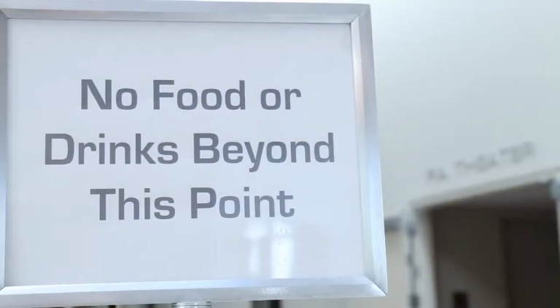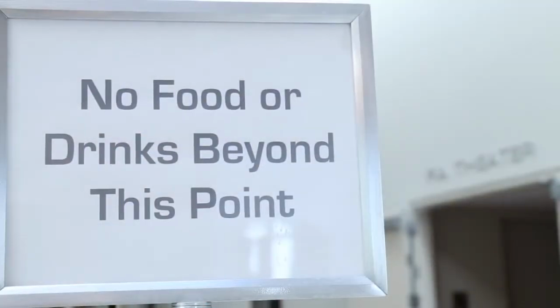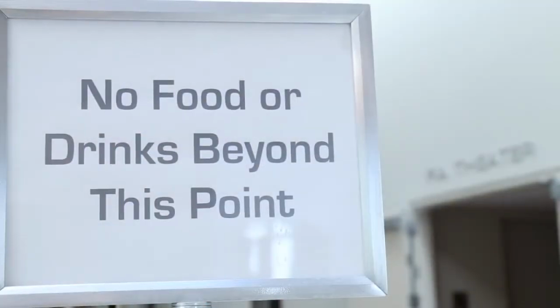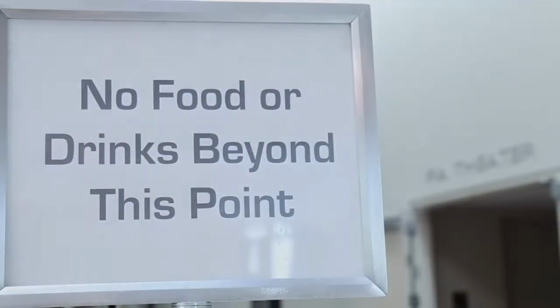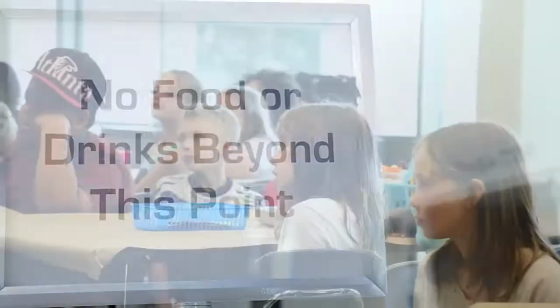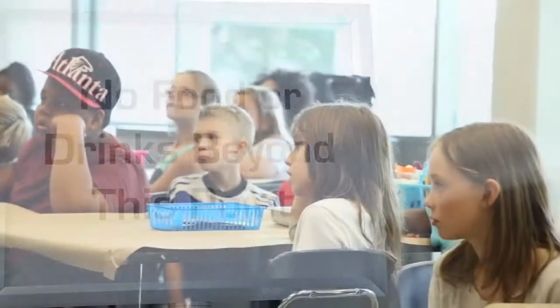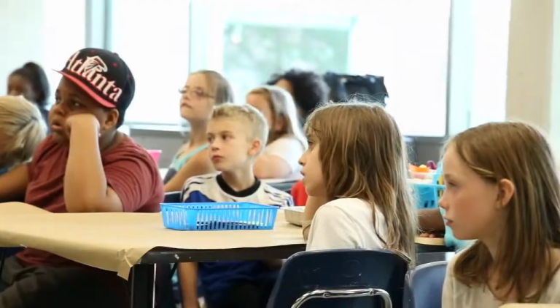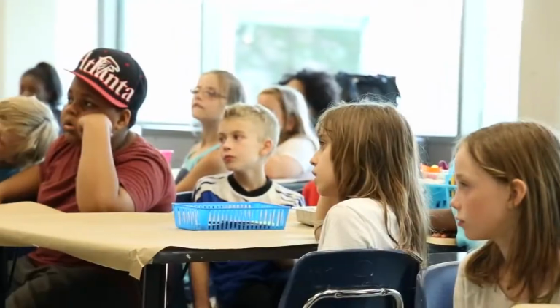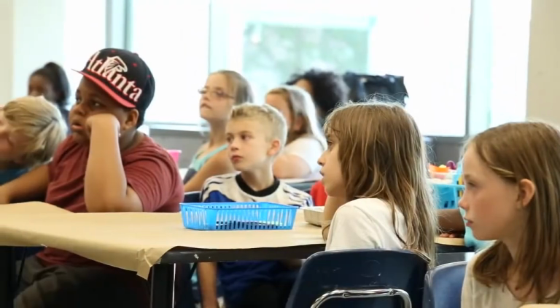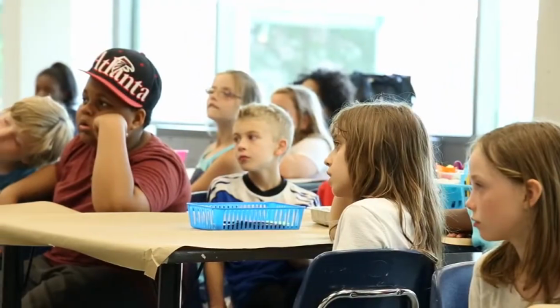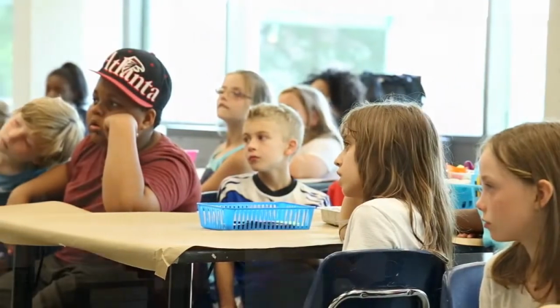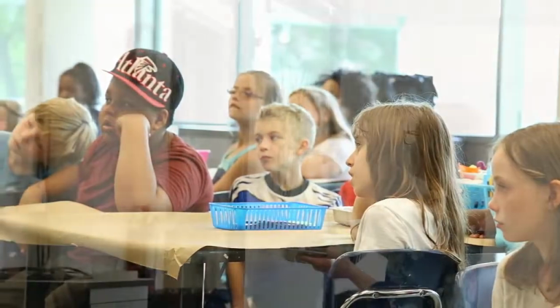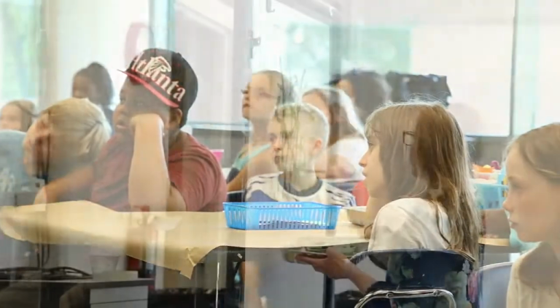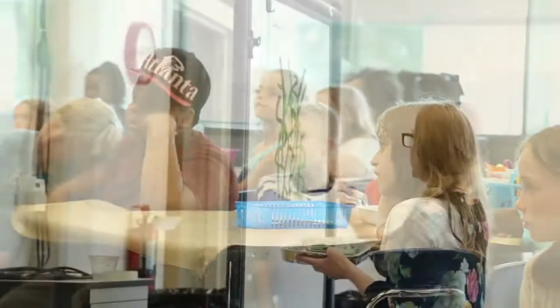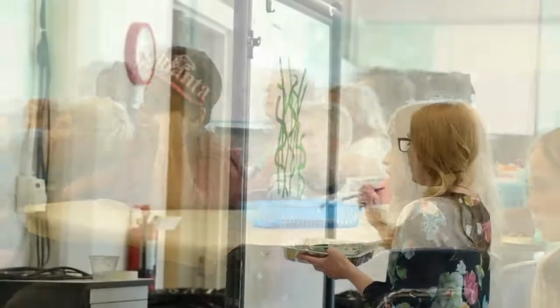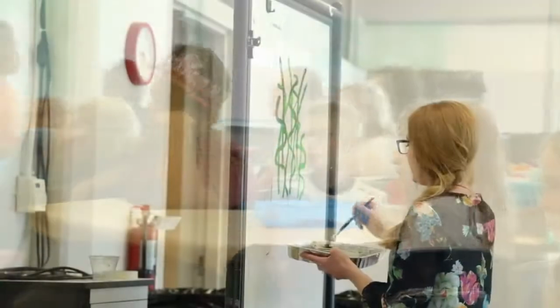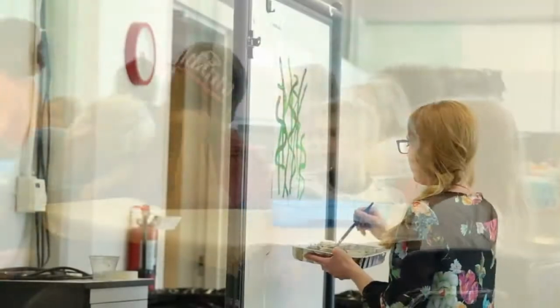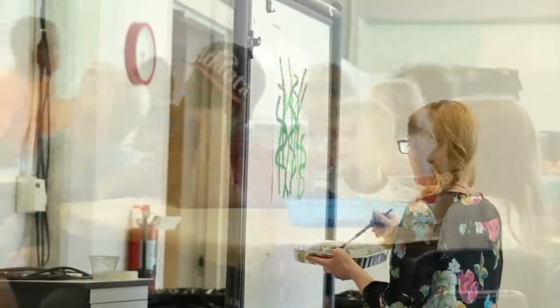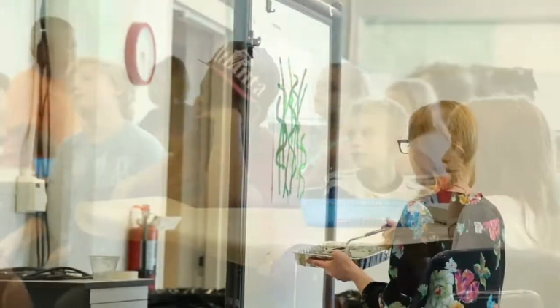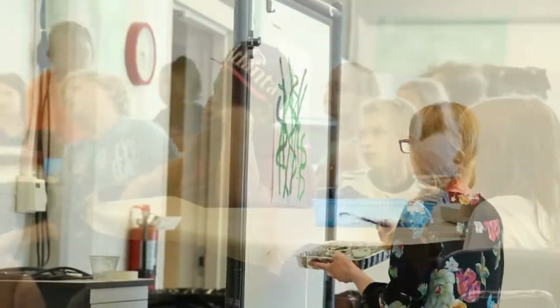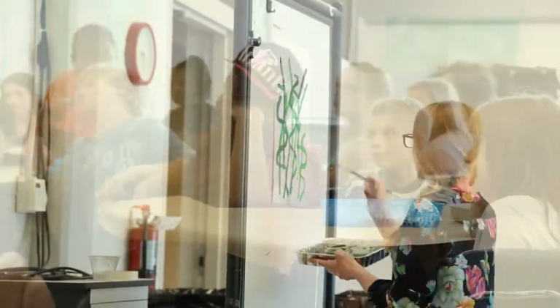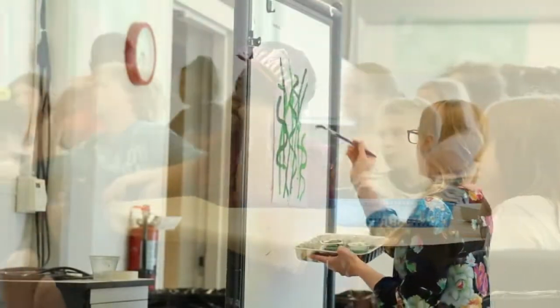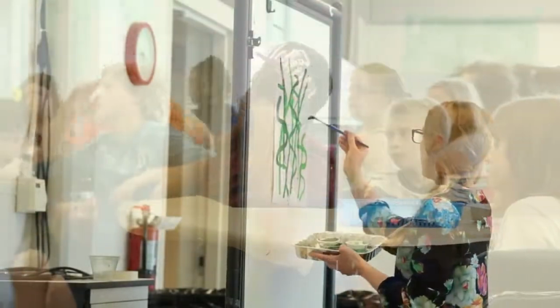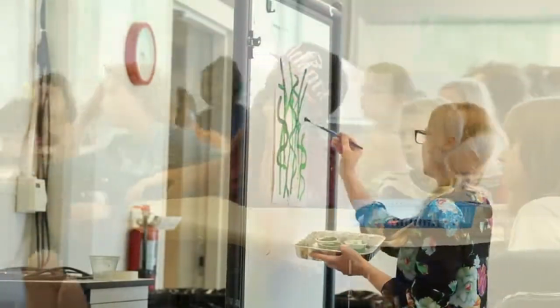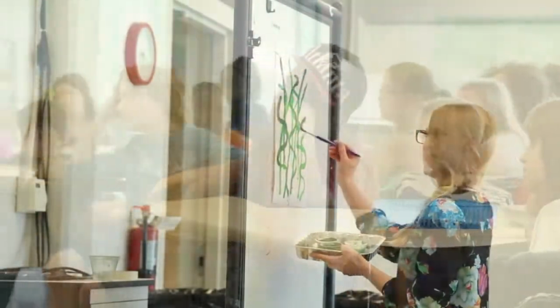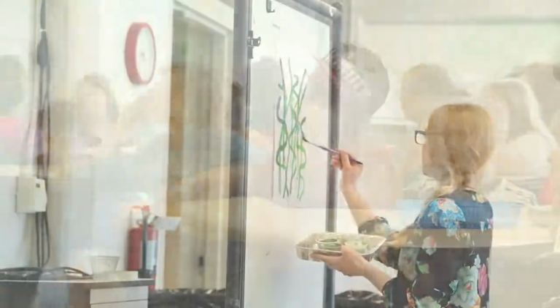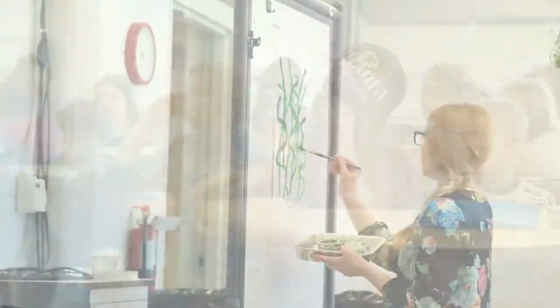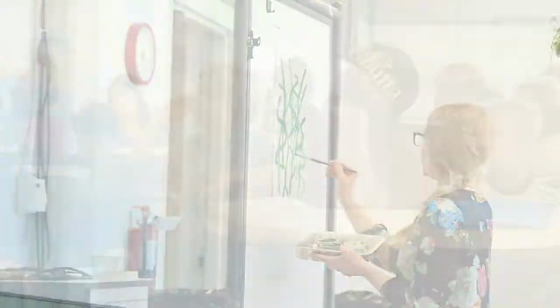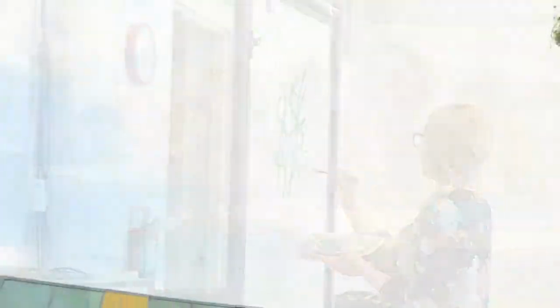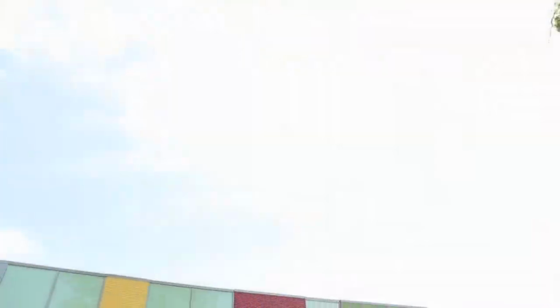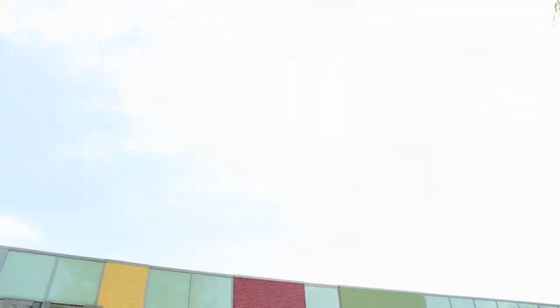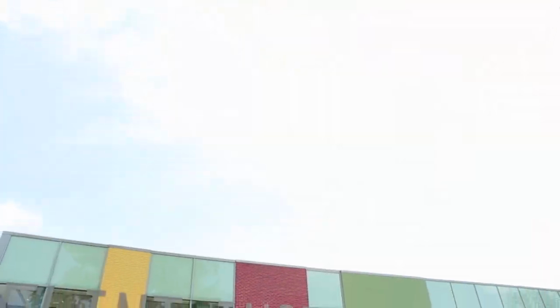We hope this video has helped you prepare for your visit to the FIA. We'll see you soon!